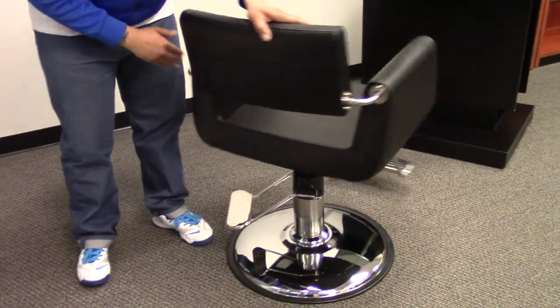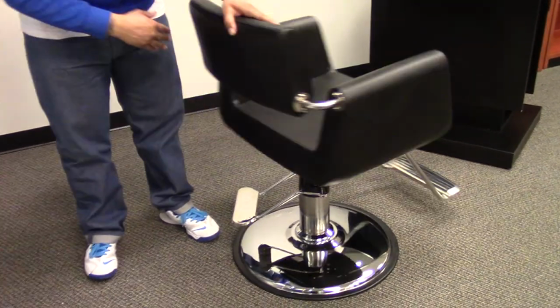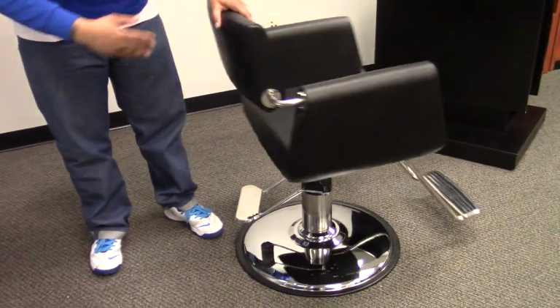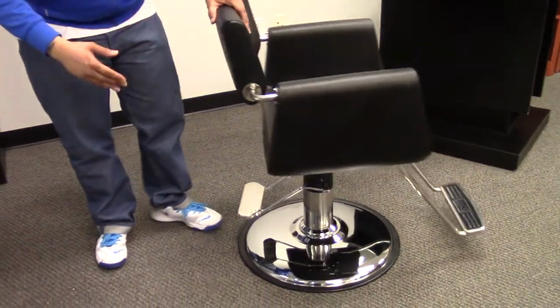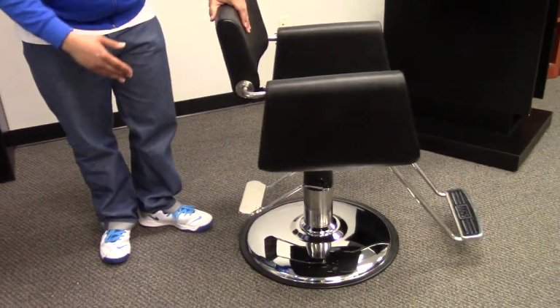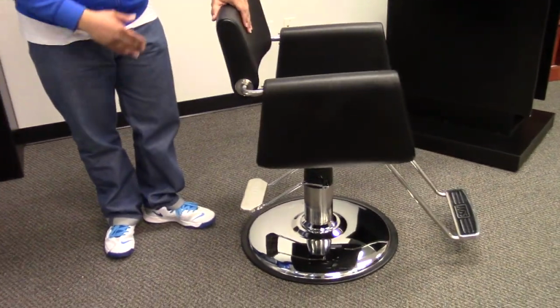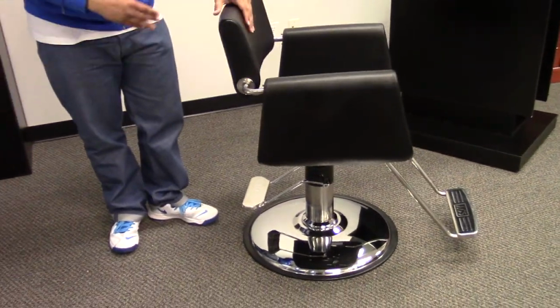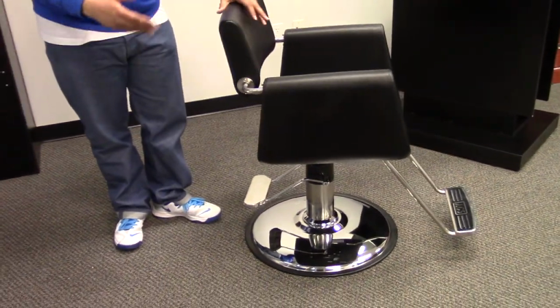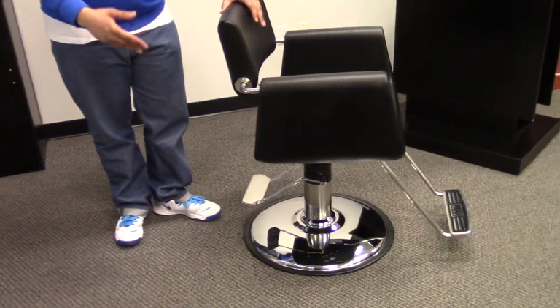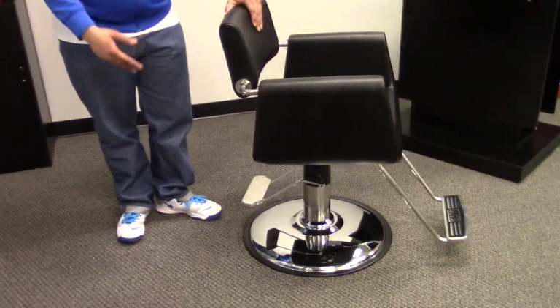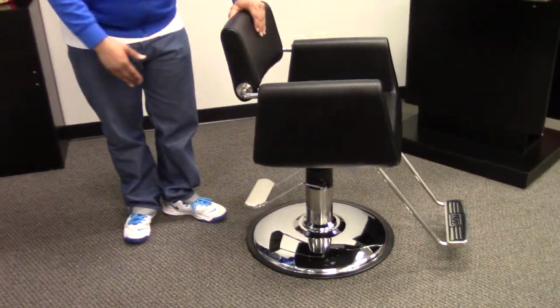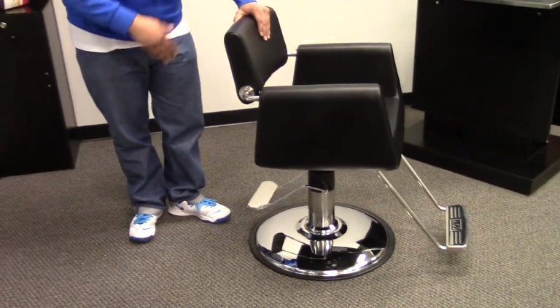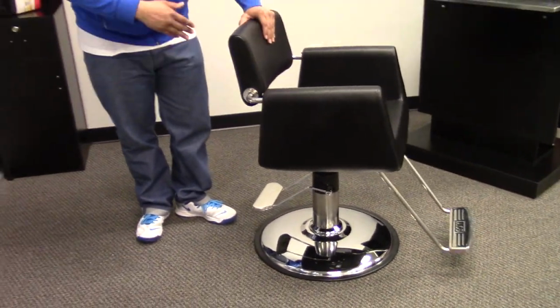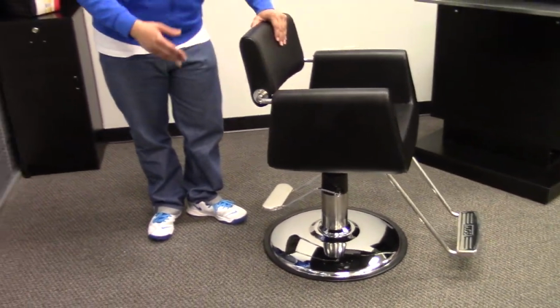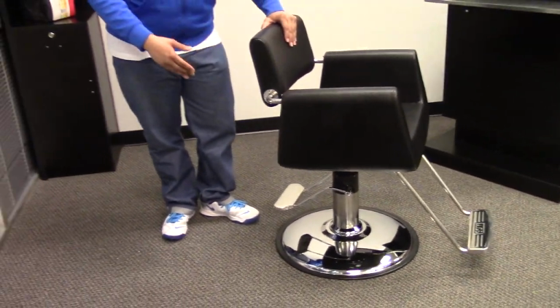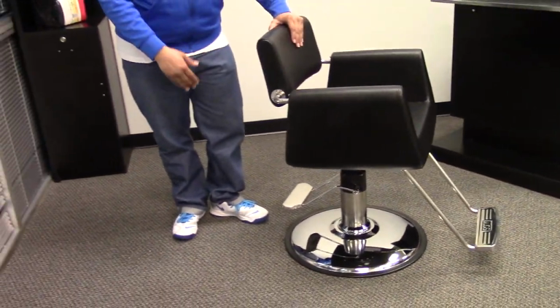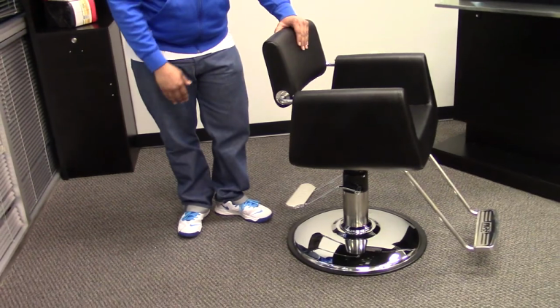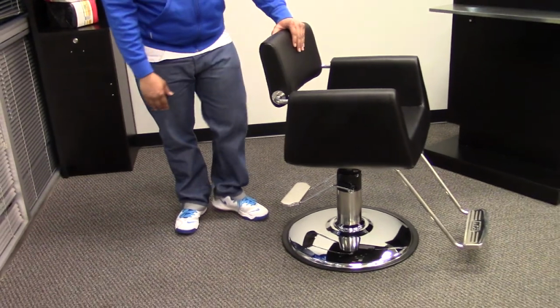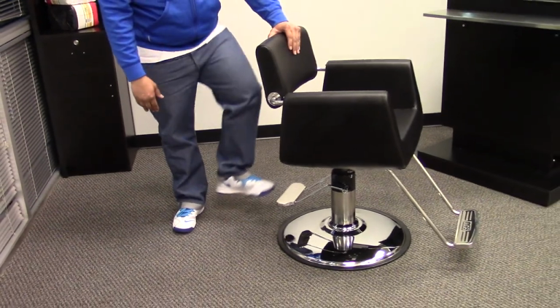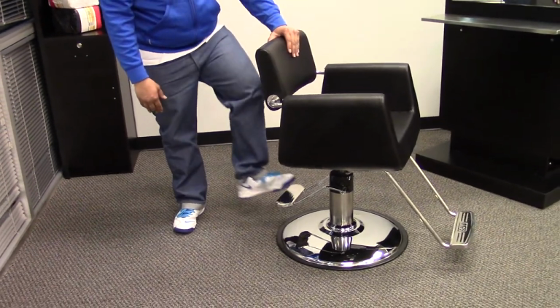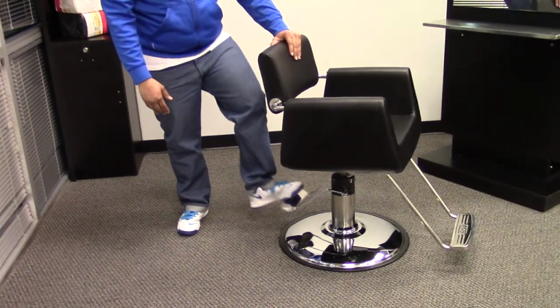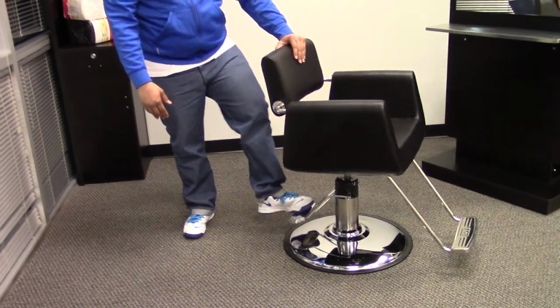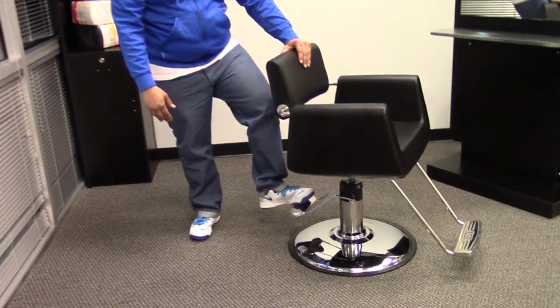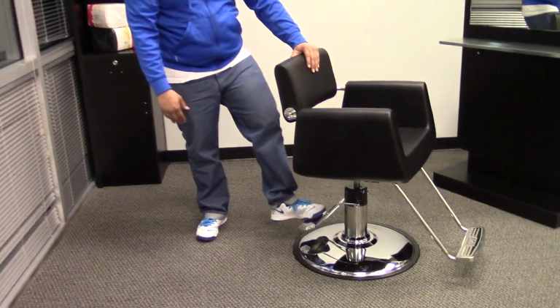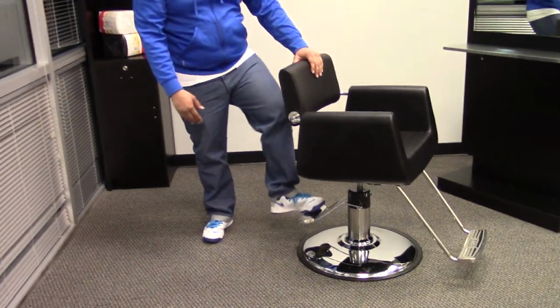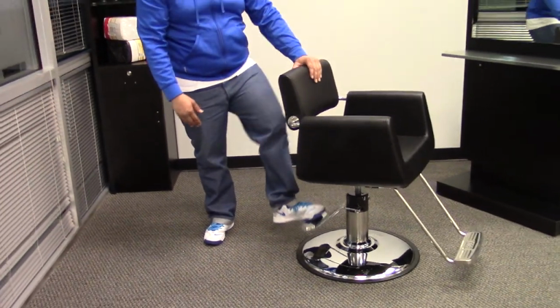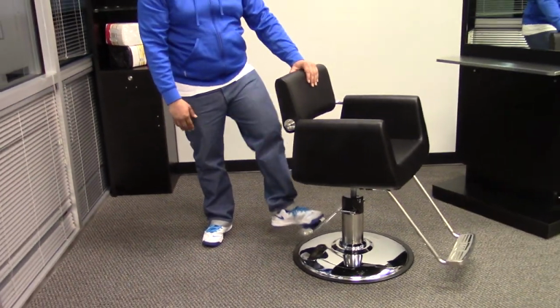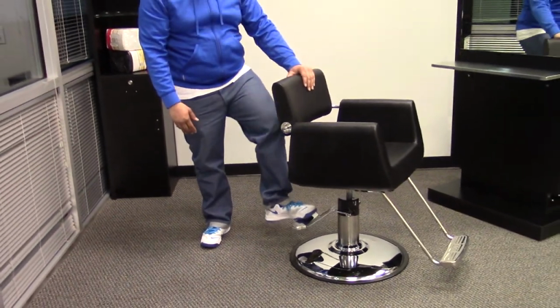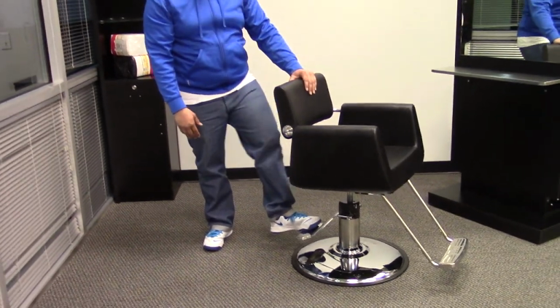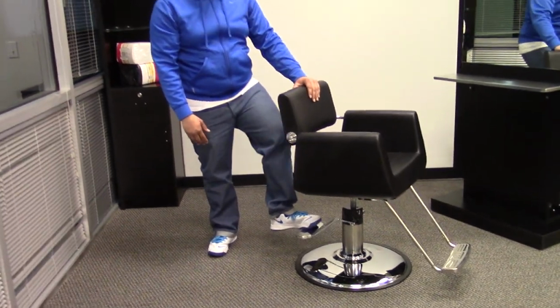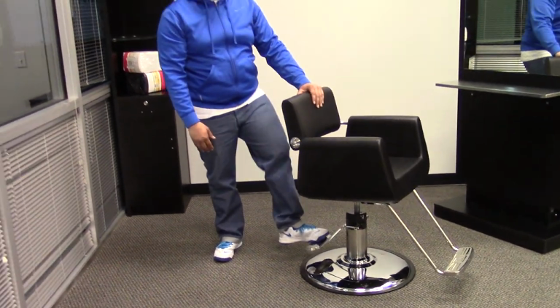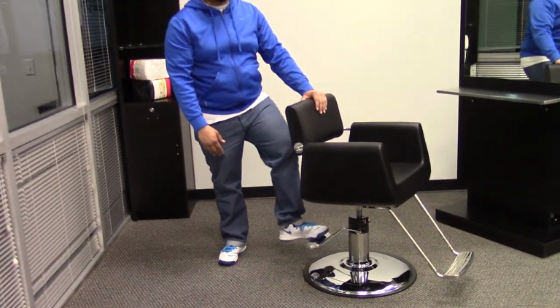This chair does come standard with our oversized base and our standard pump which holds up to 250 pounds.